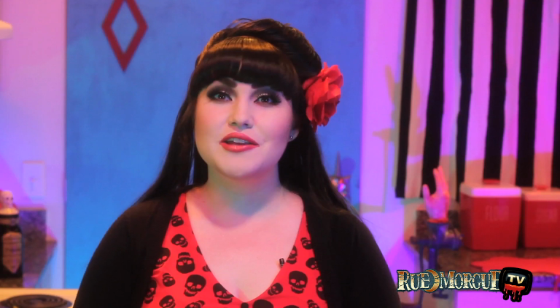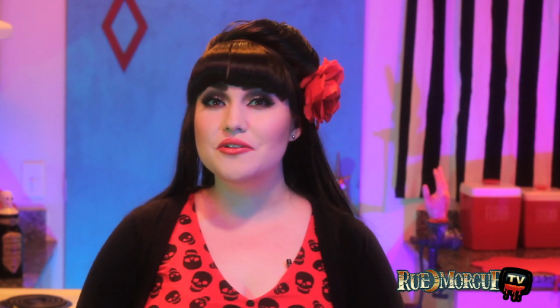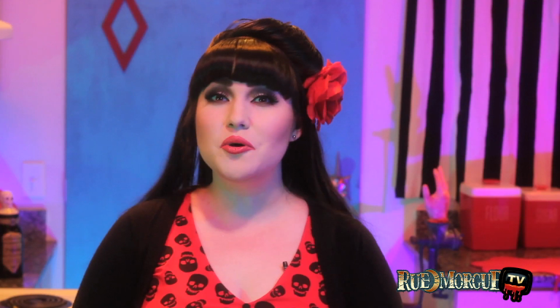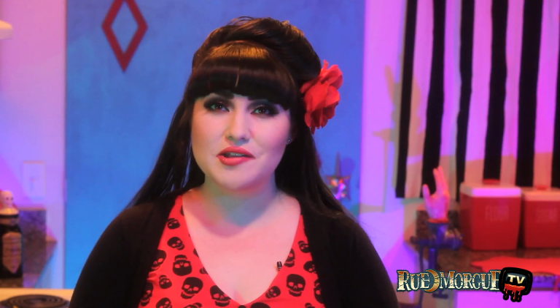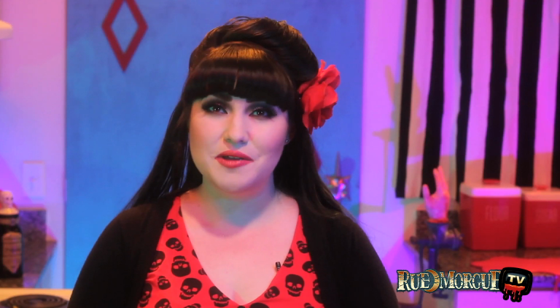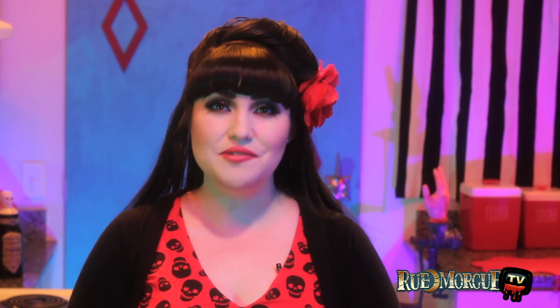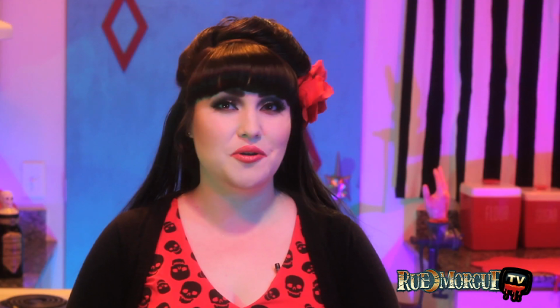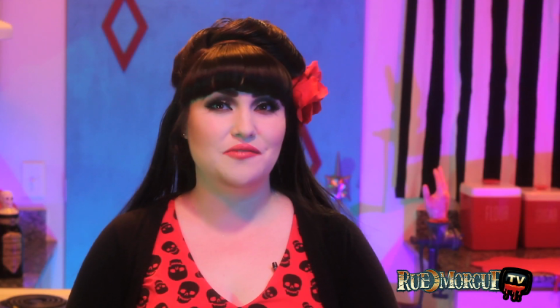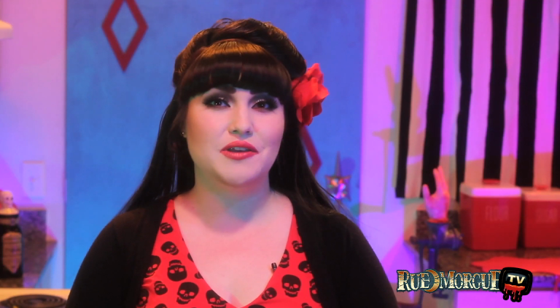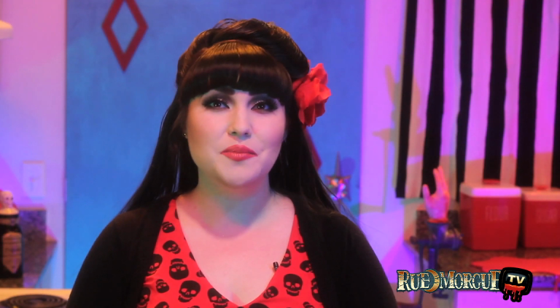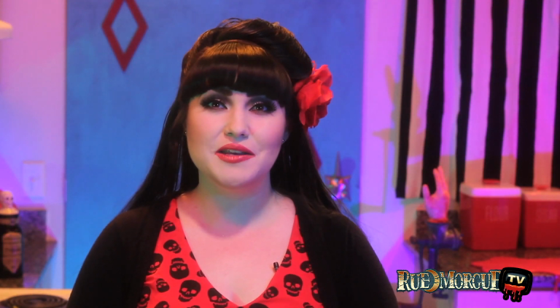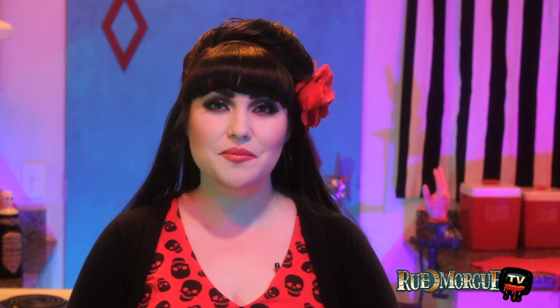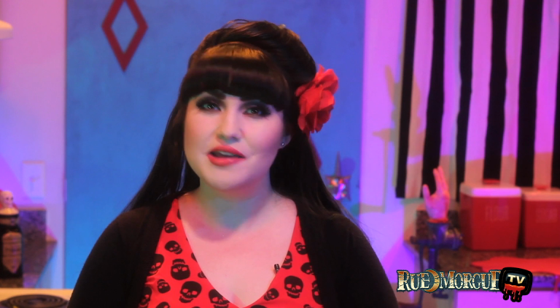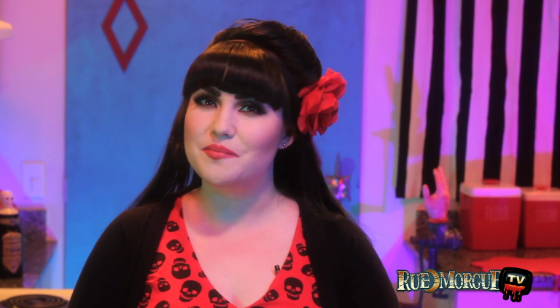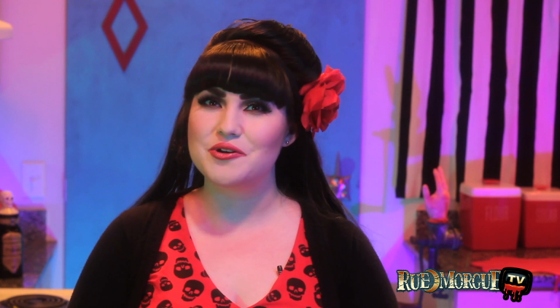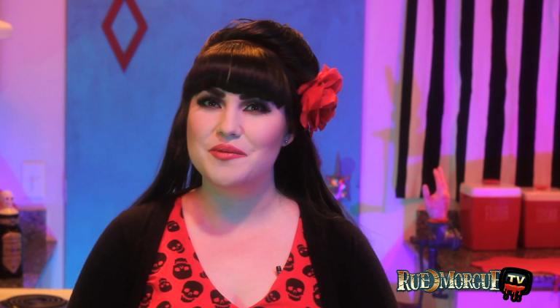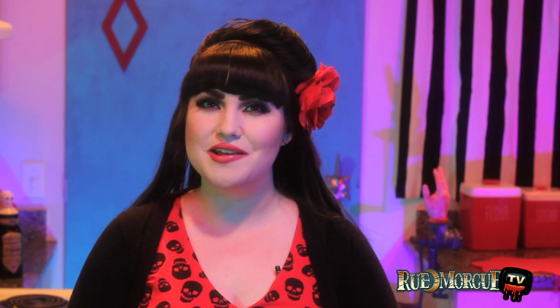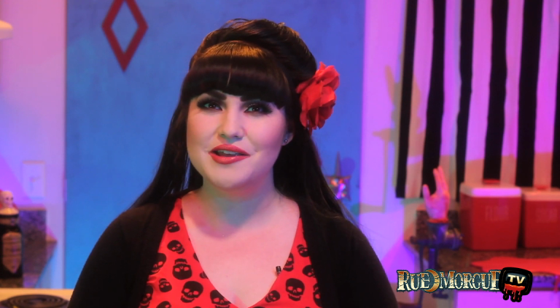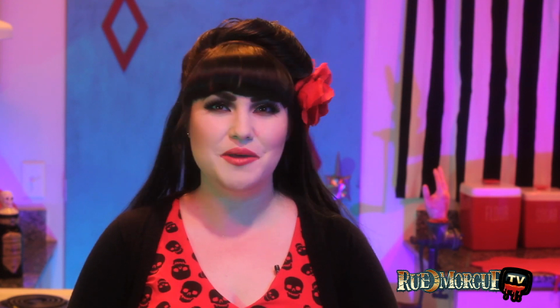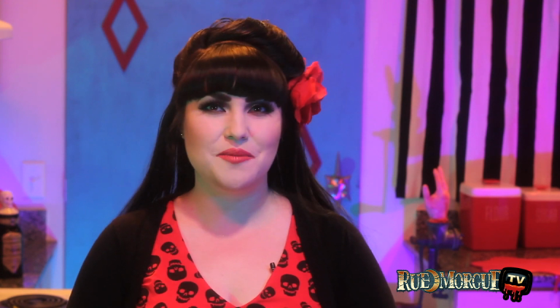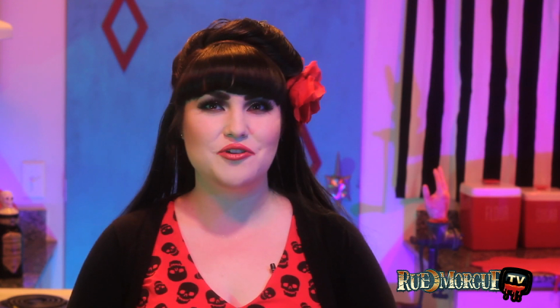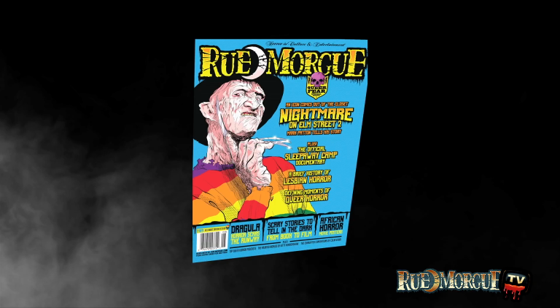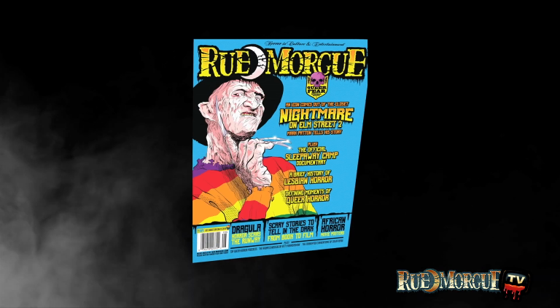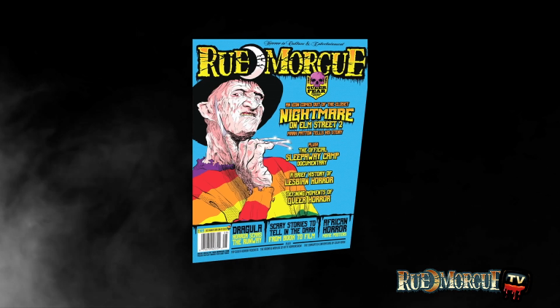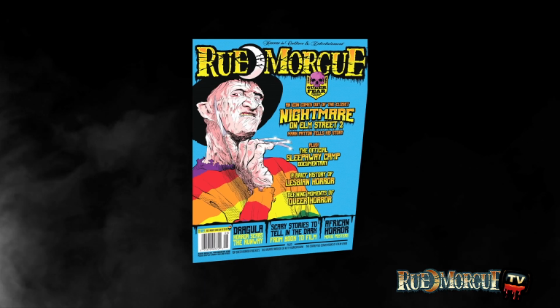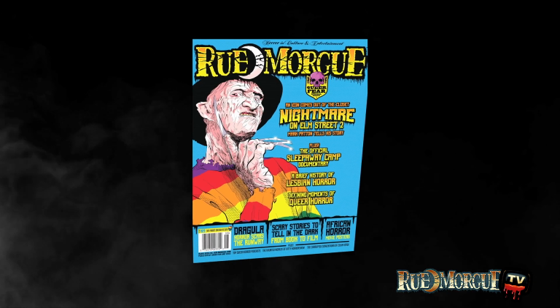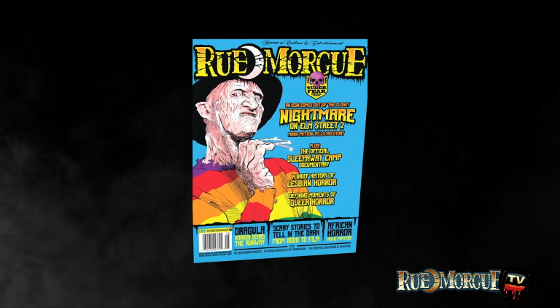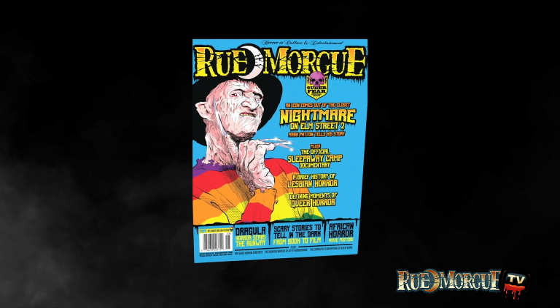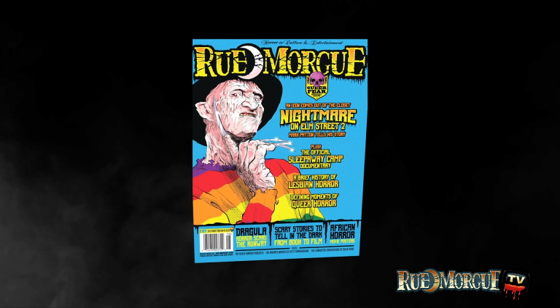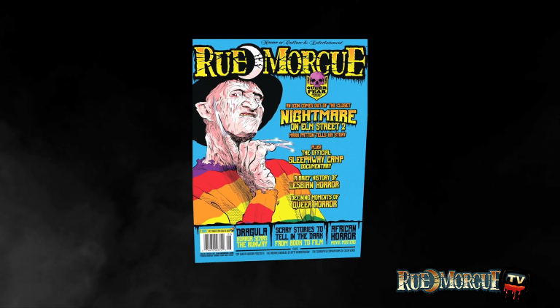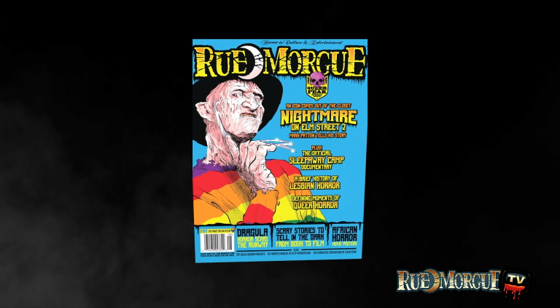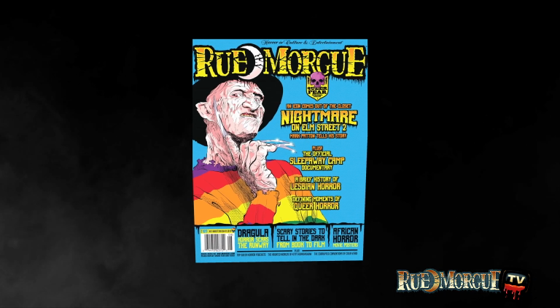To get the full recipes for these vanilla bean cupcakes and buttercream icing, pick up issue number 189 of Rue Morgue magazine.